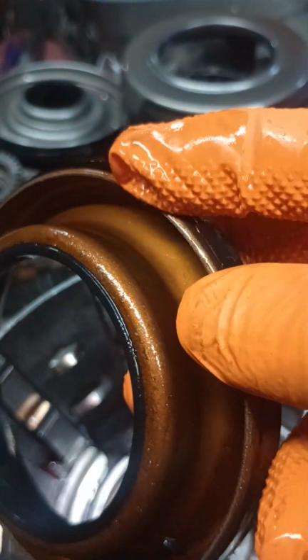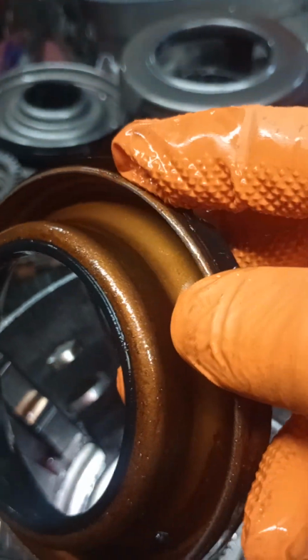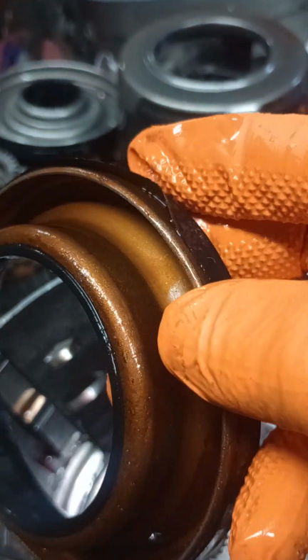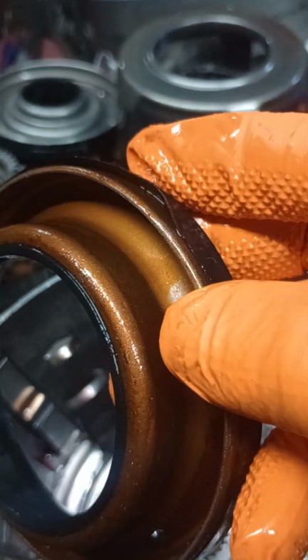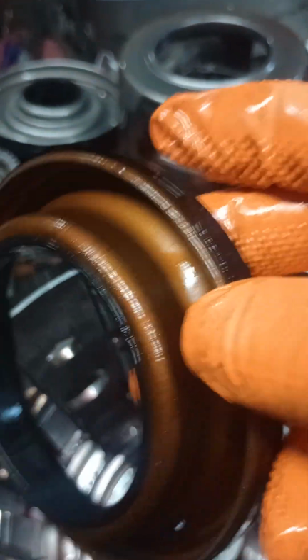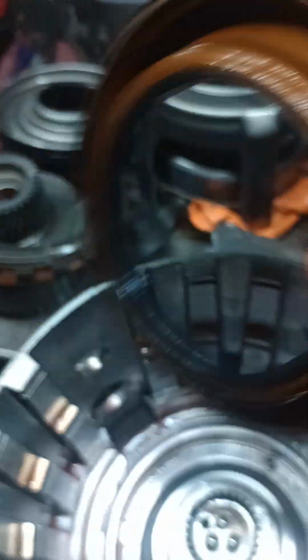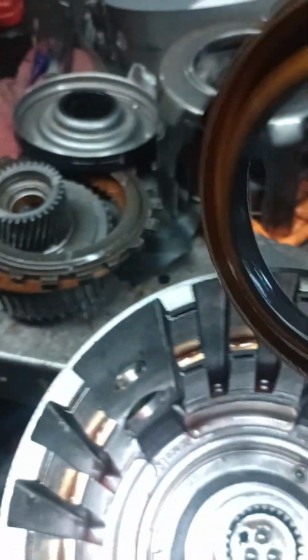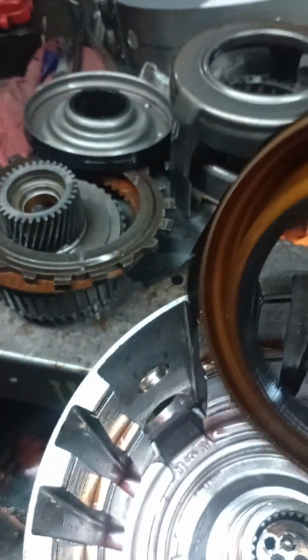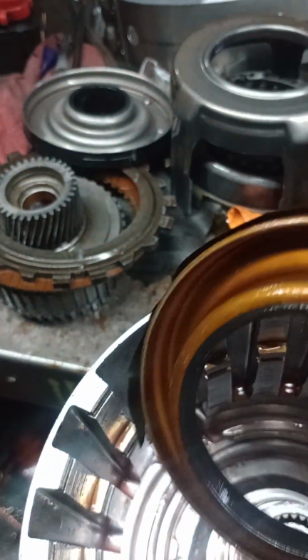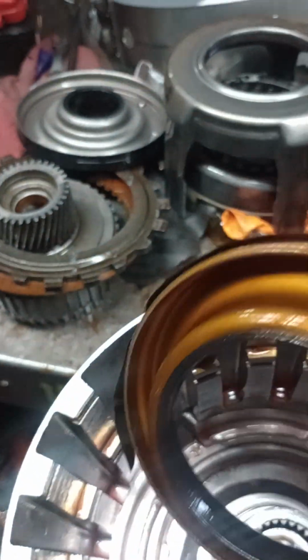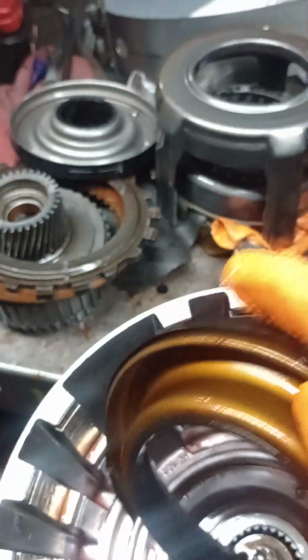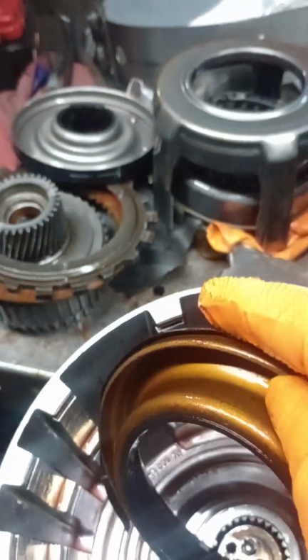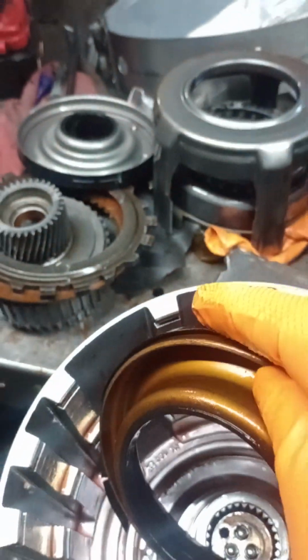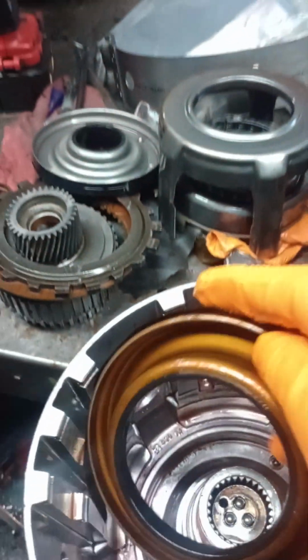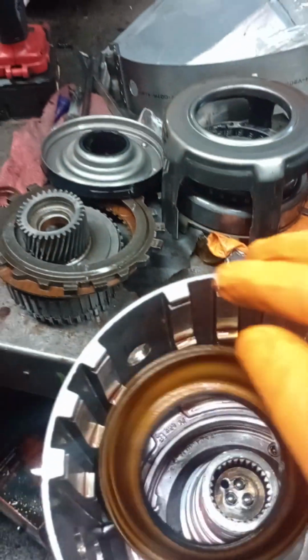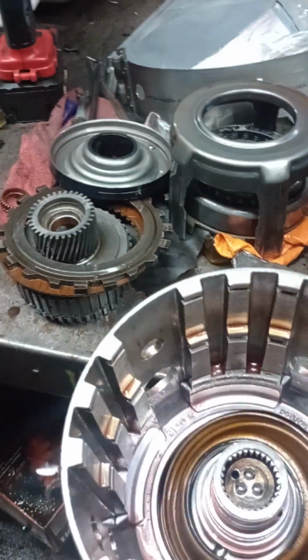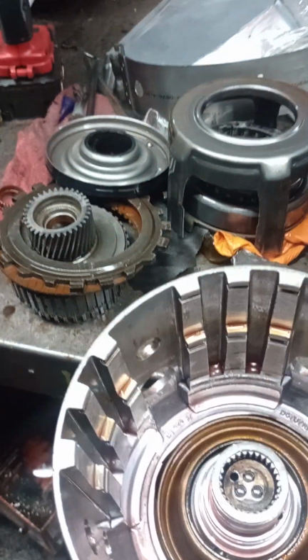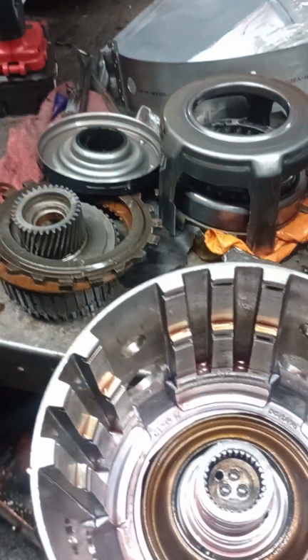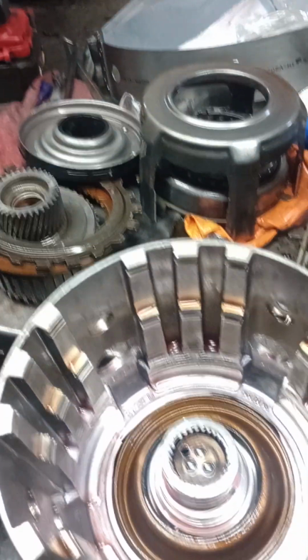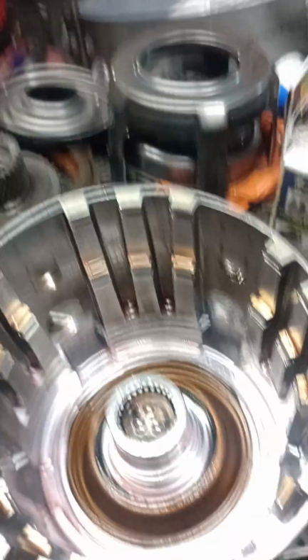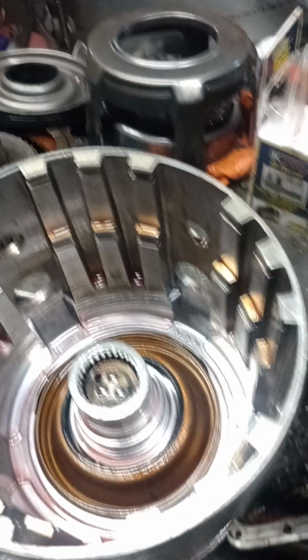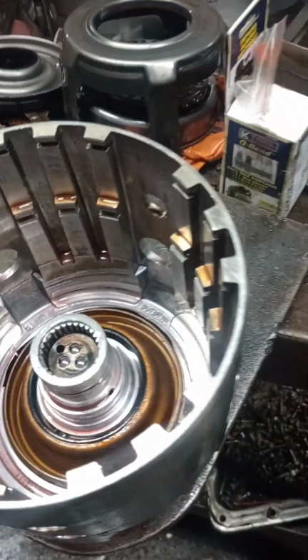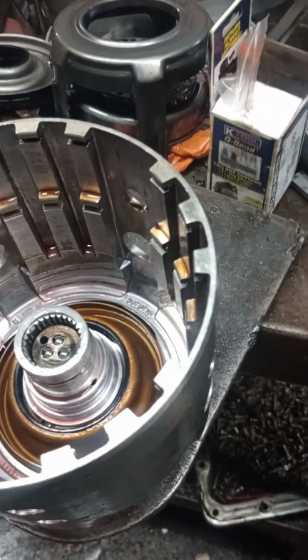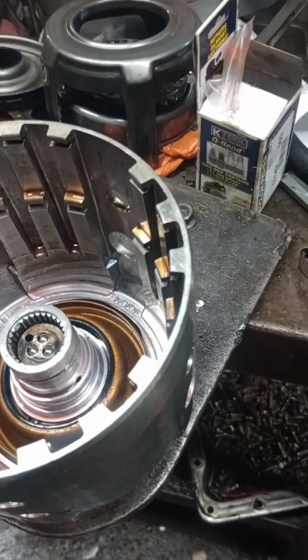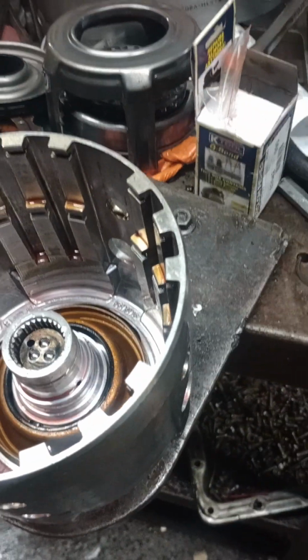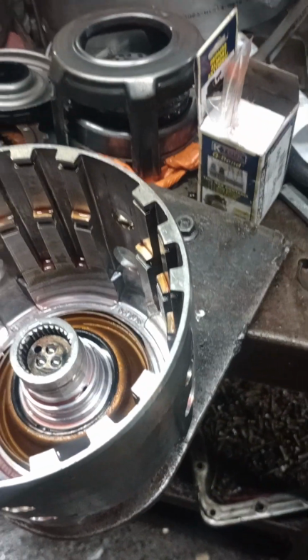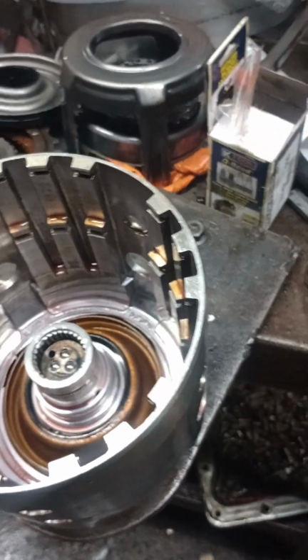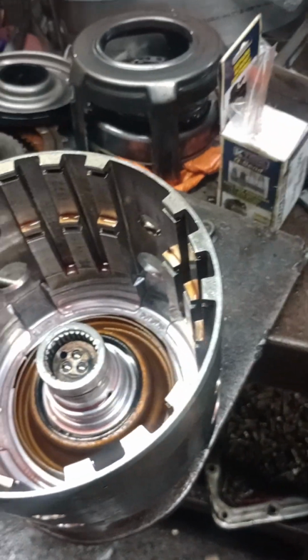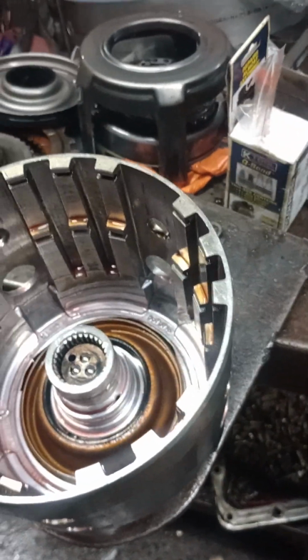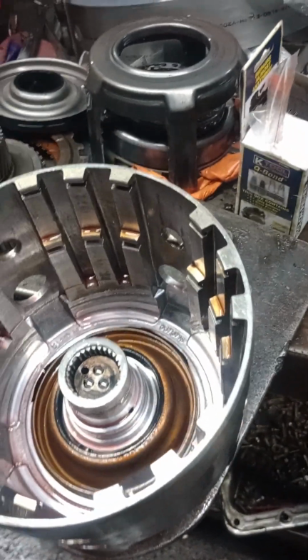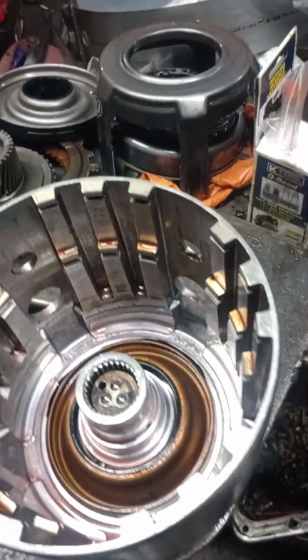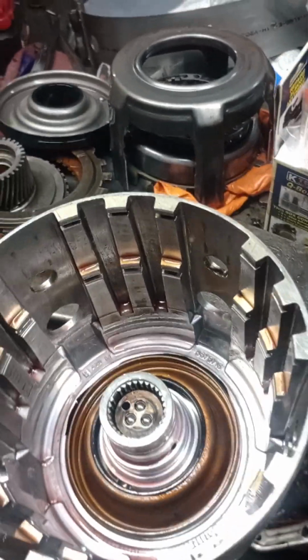Peeled off right there. At least I found the problem. Now I can put it back together.